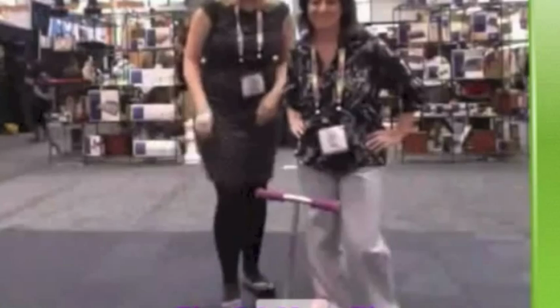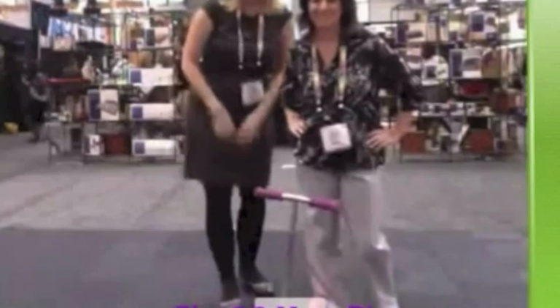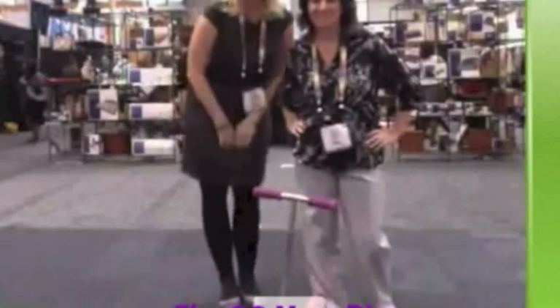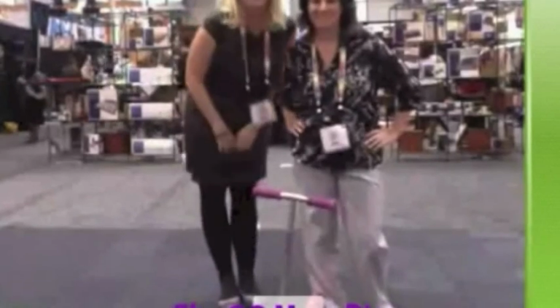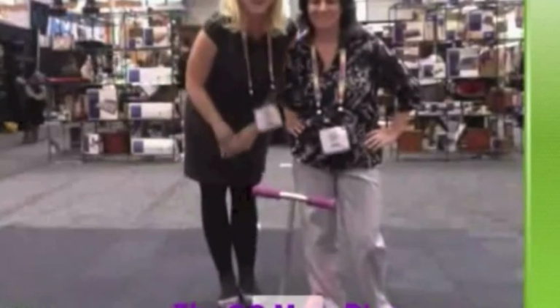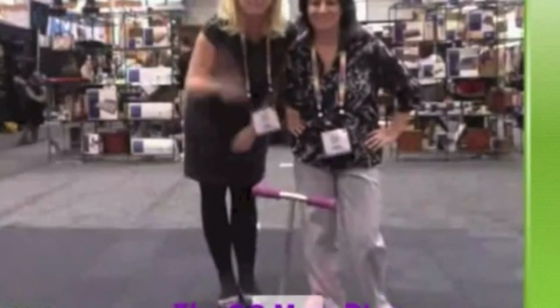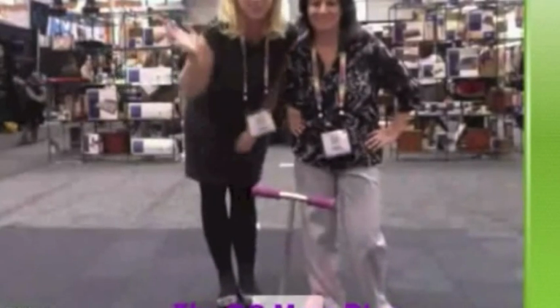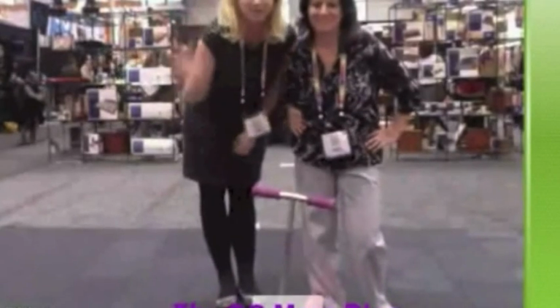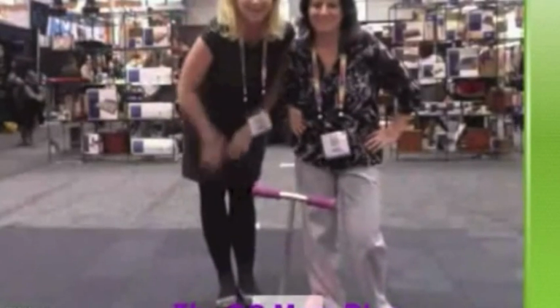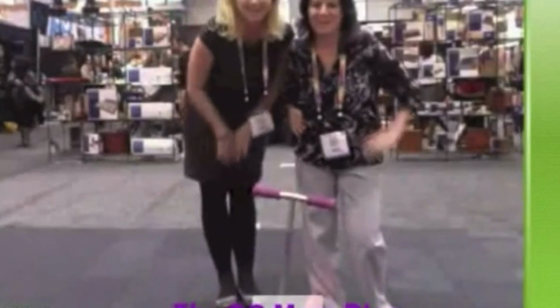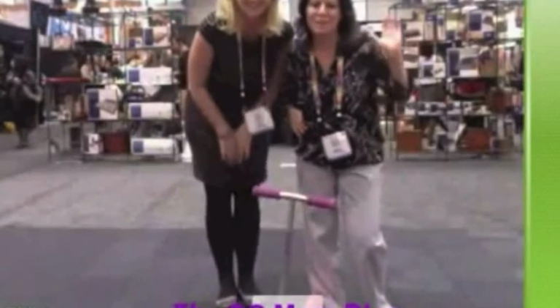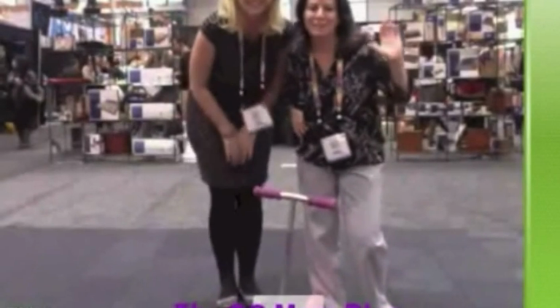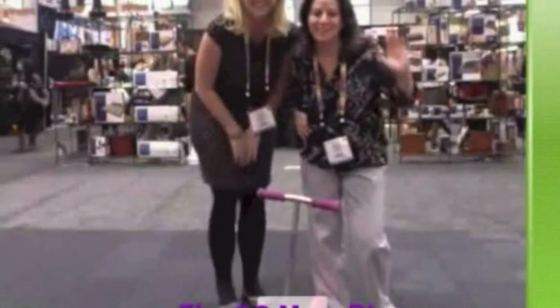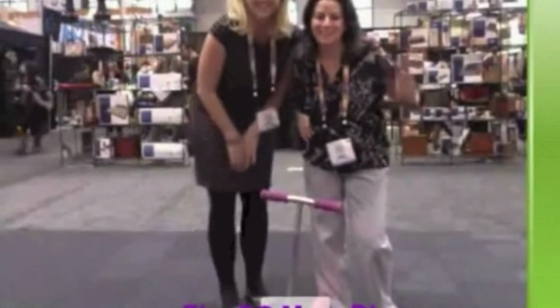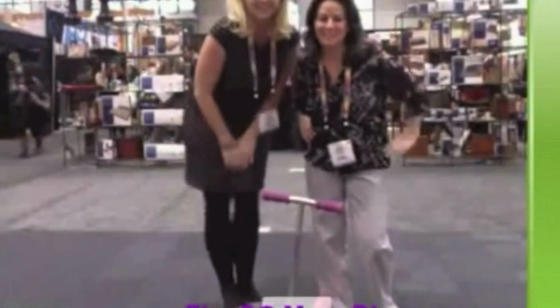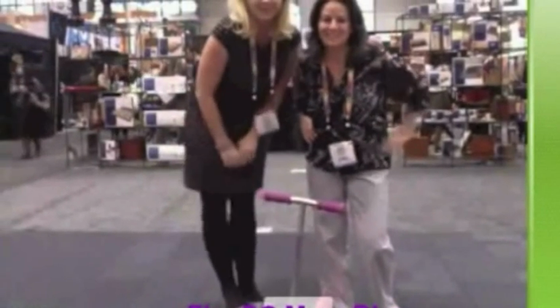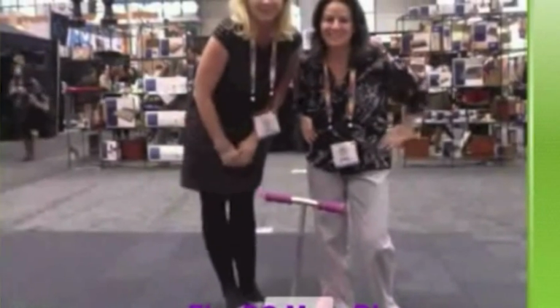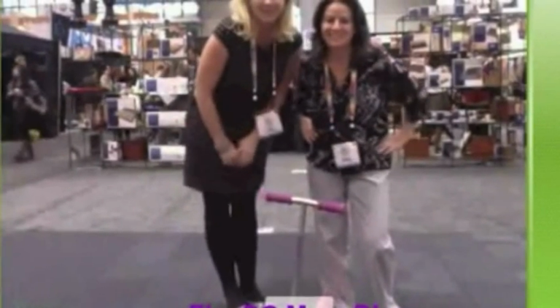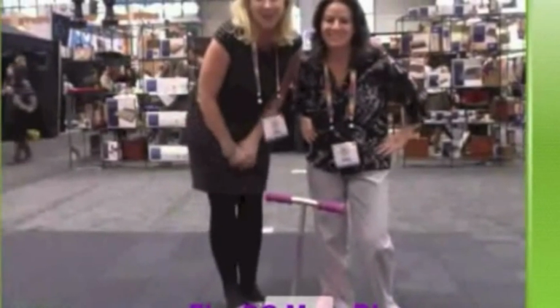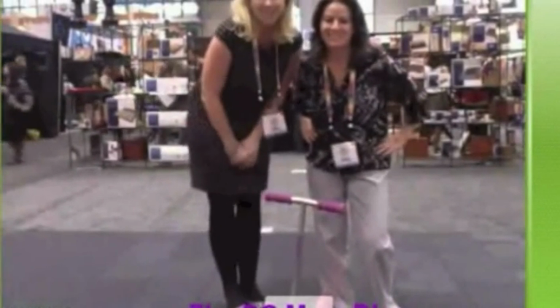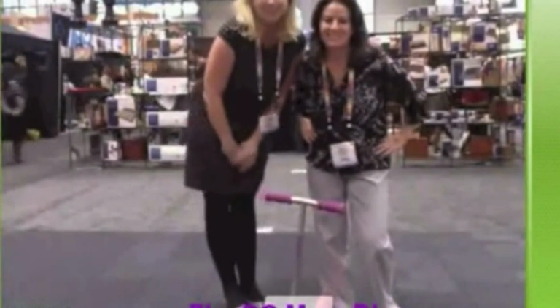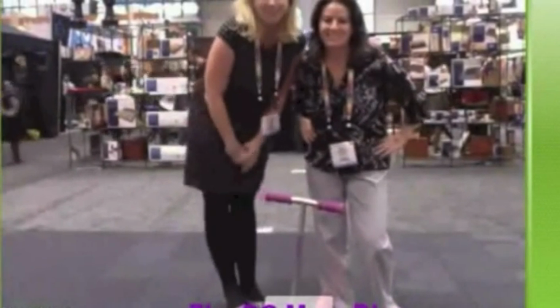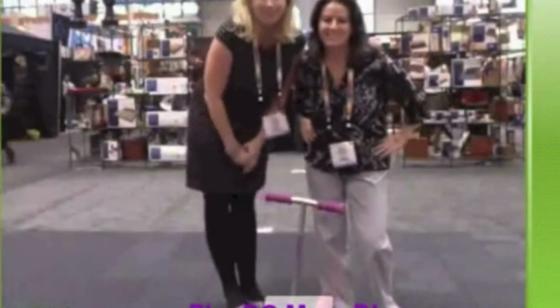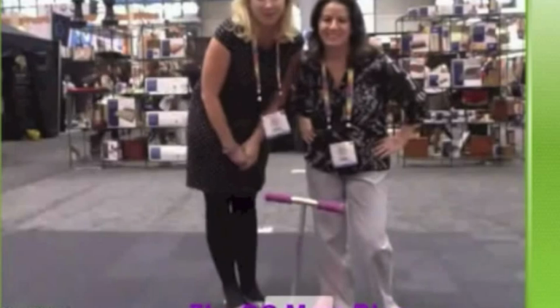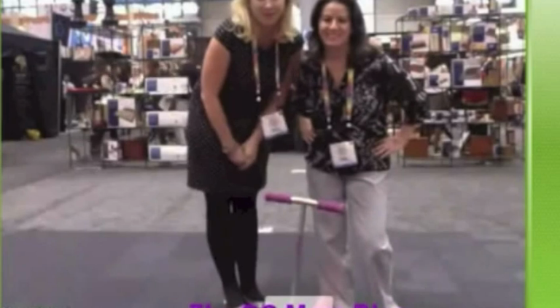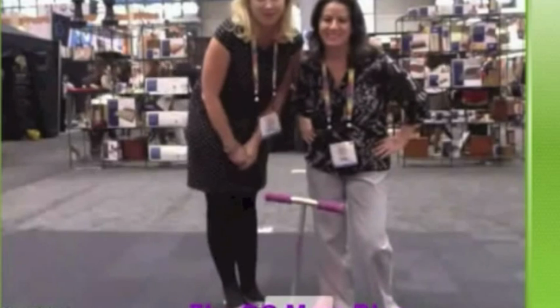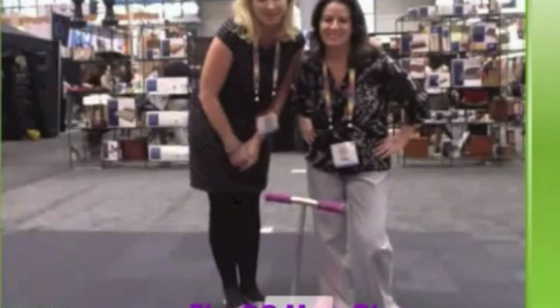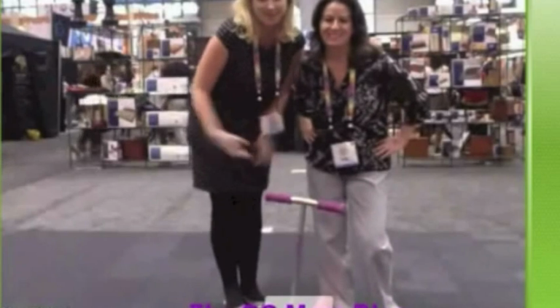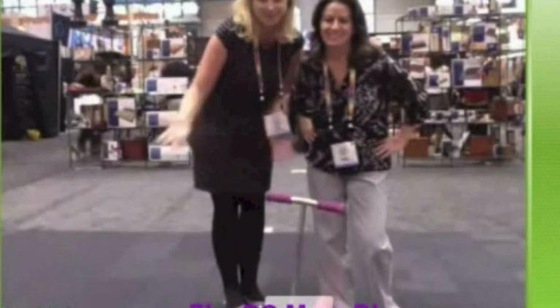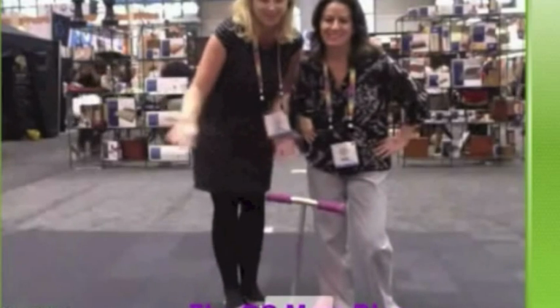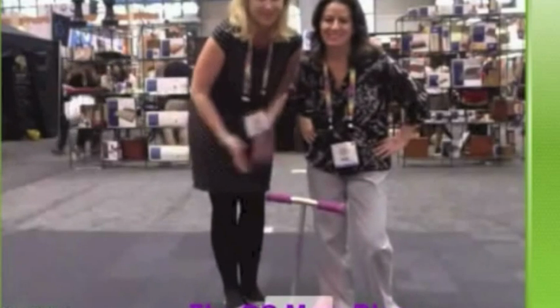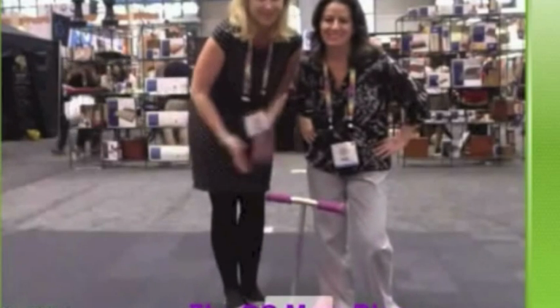Hi everyone! I'm Shelby. I'm Melody. And we're here live at the Toy Fair in New York City with Razor.